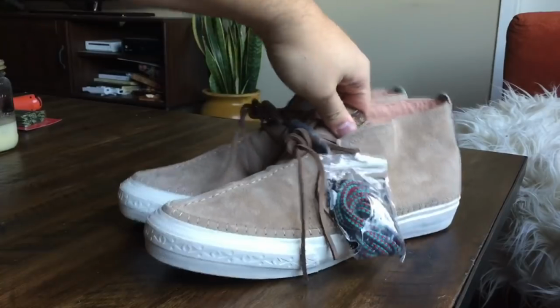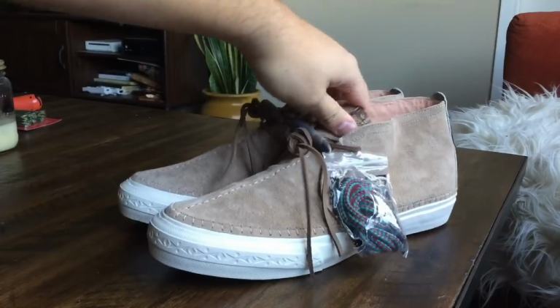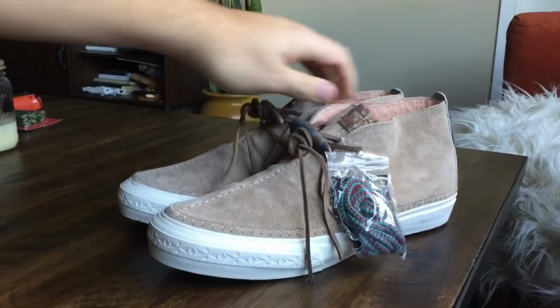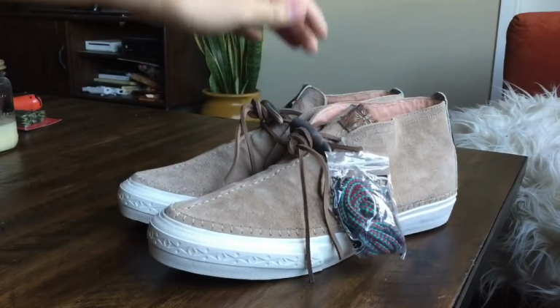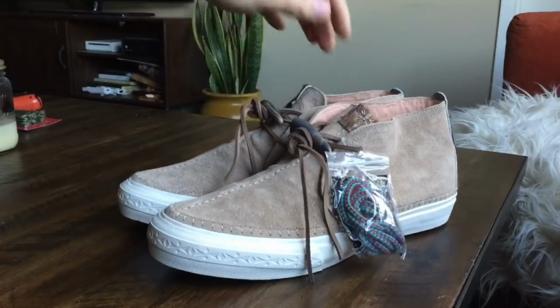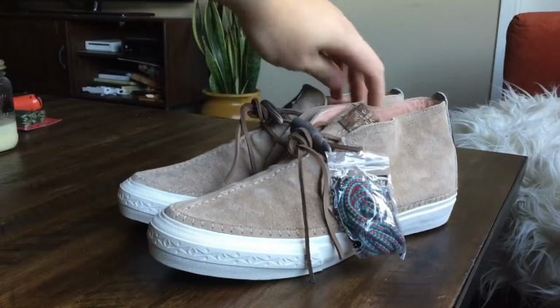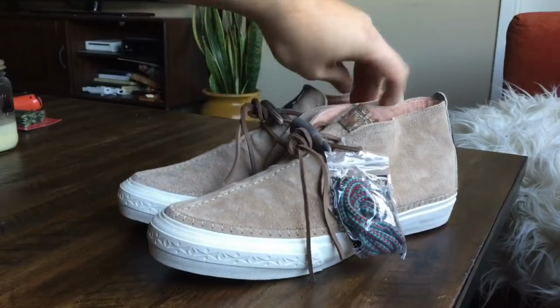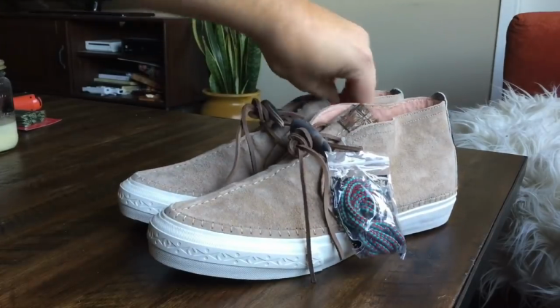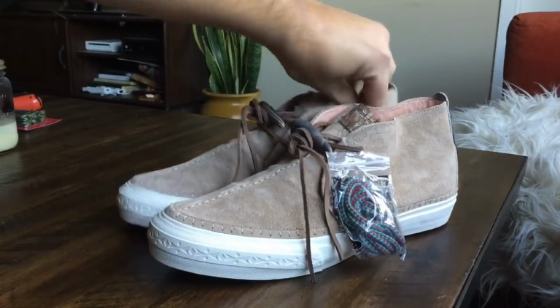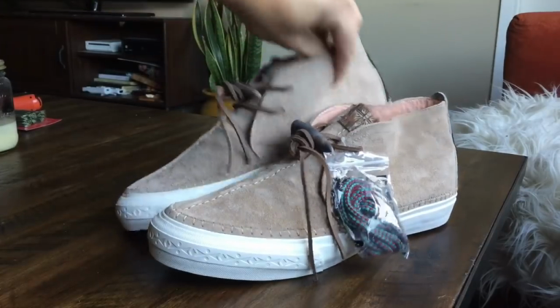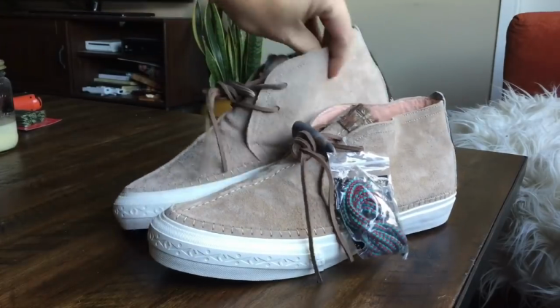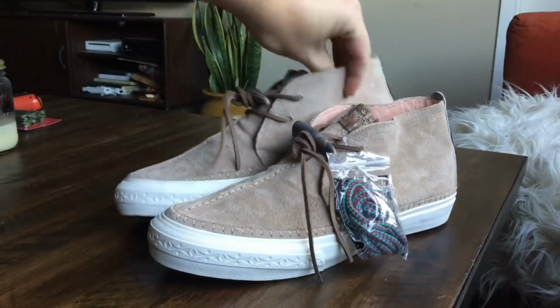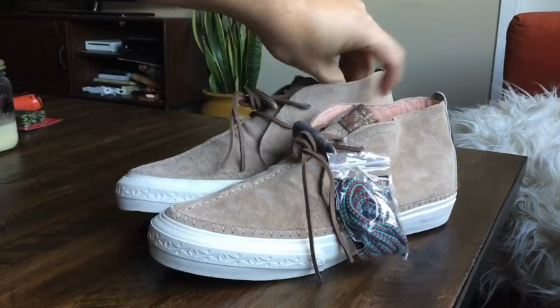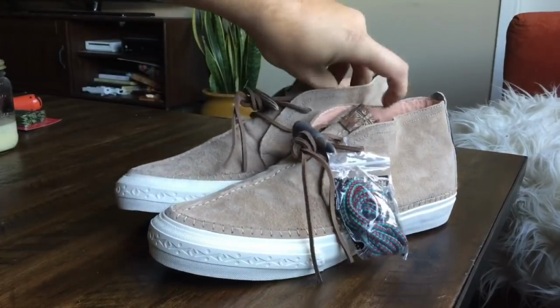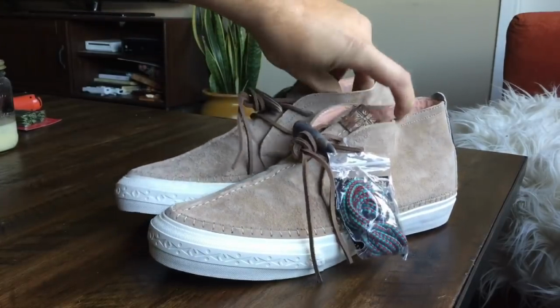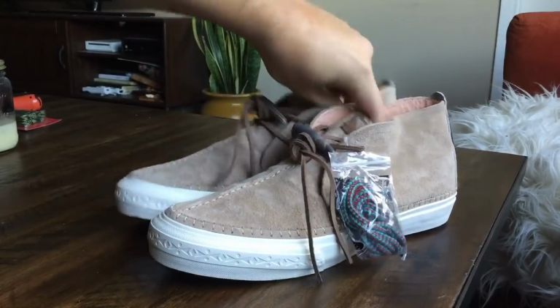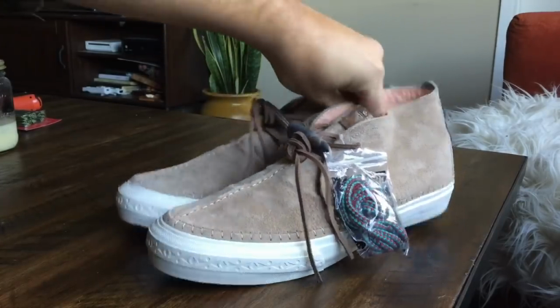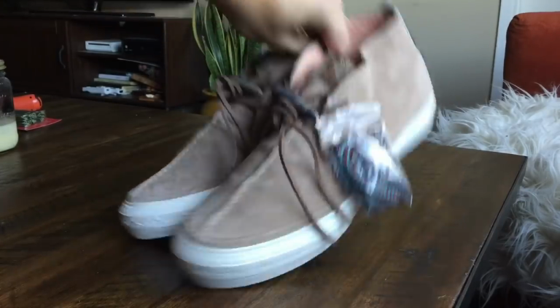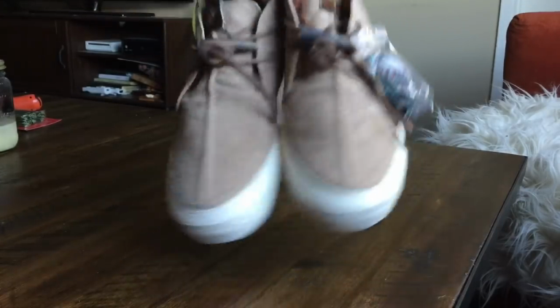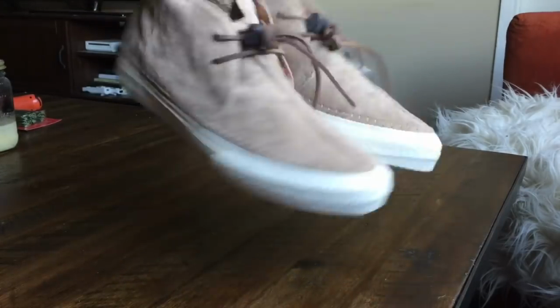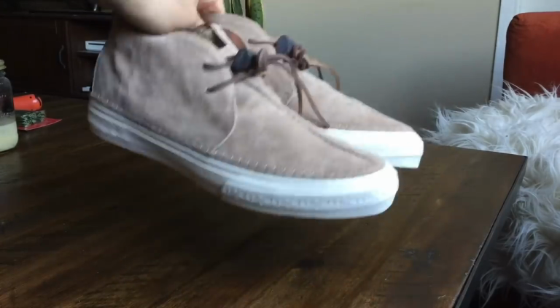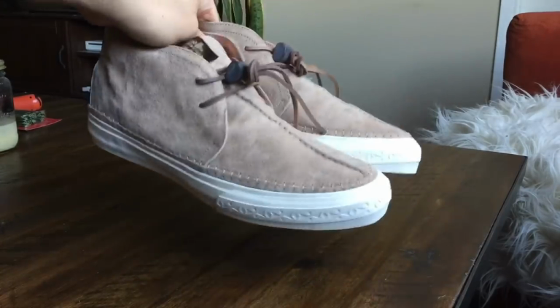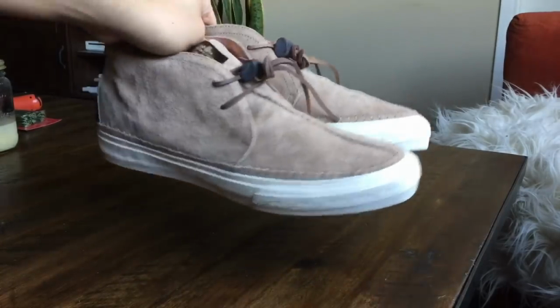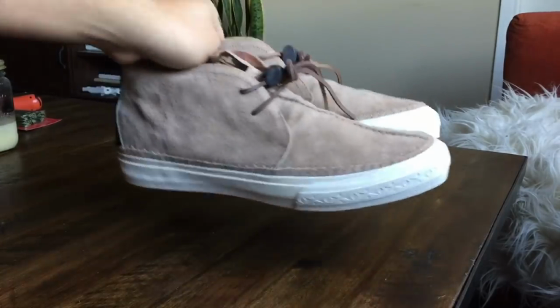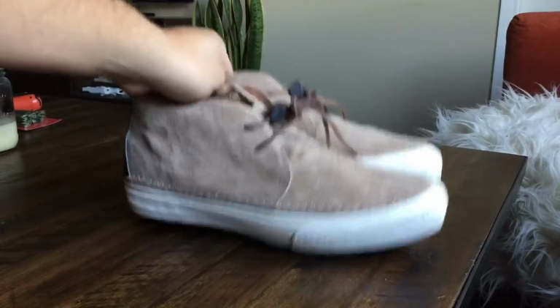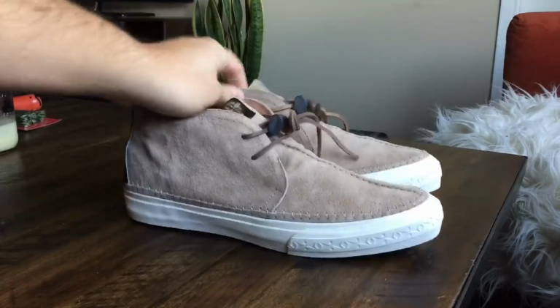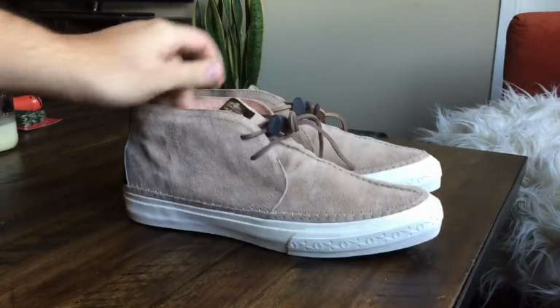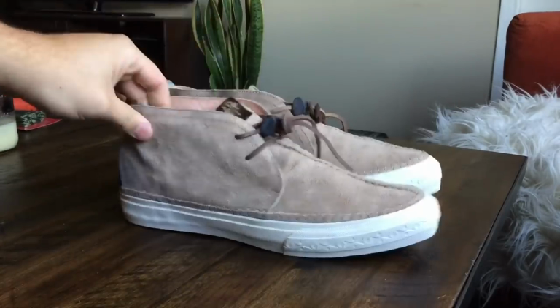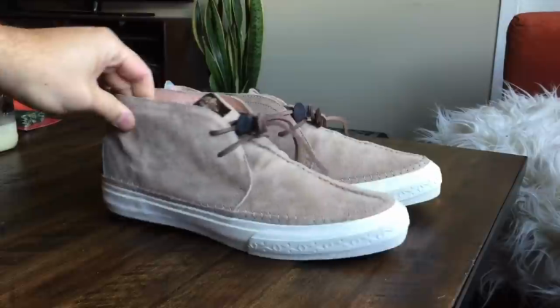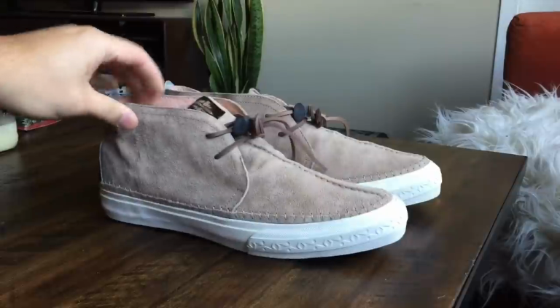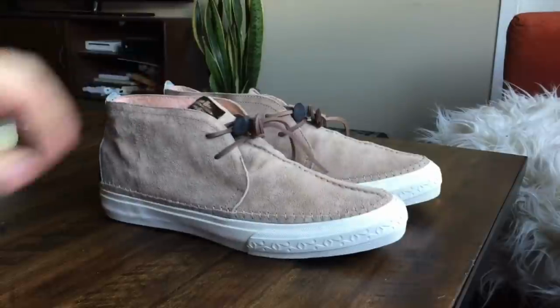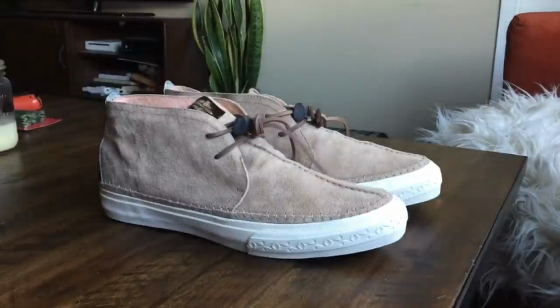Anyway, I hope you guys enjoyed the review on these and as always be sure to stay tuned for the on-feet.